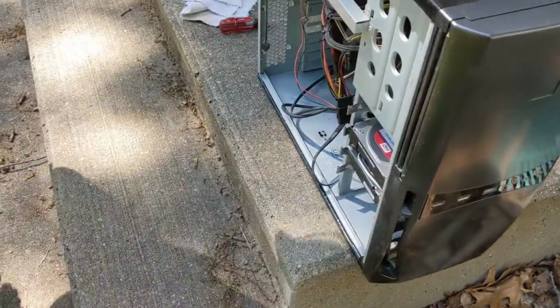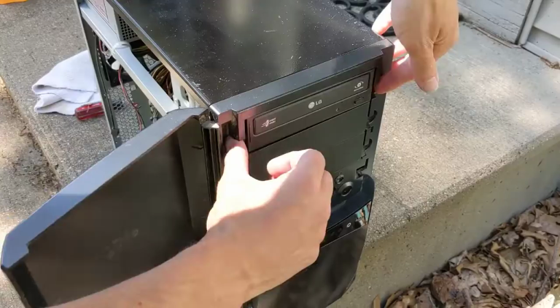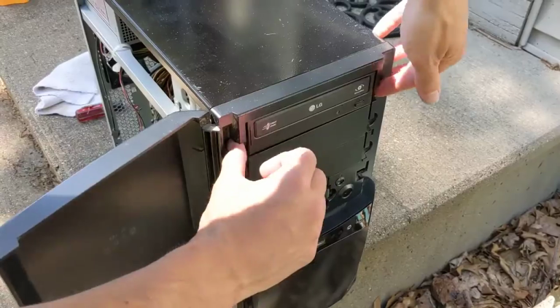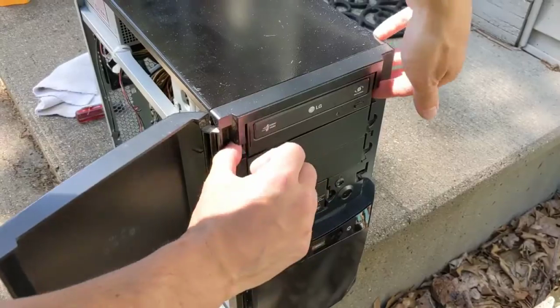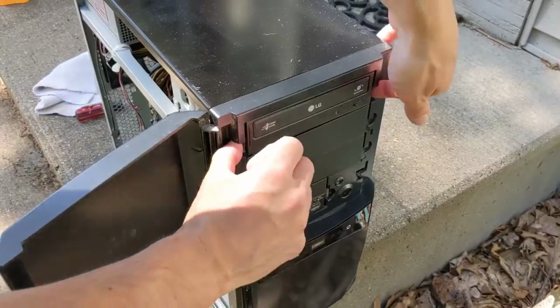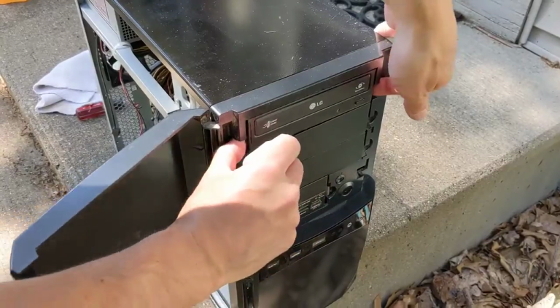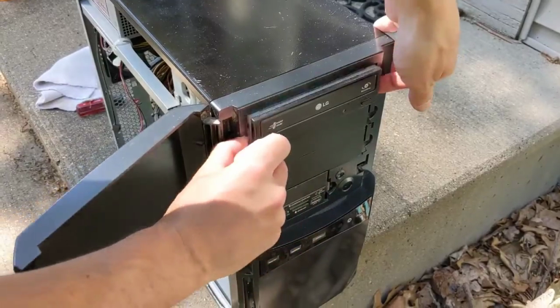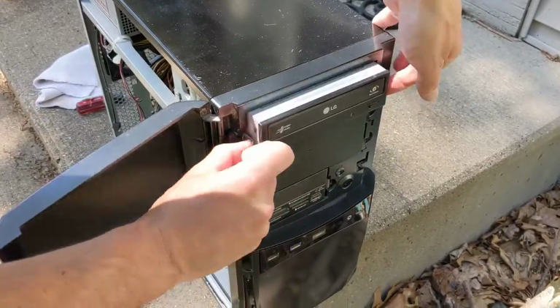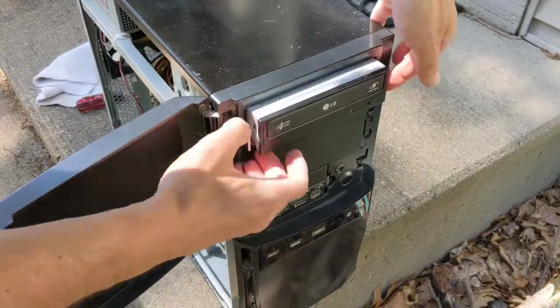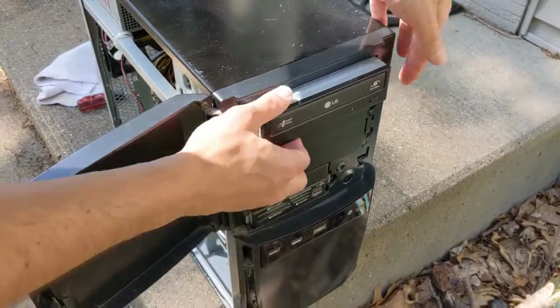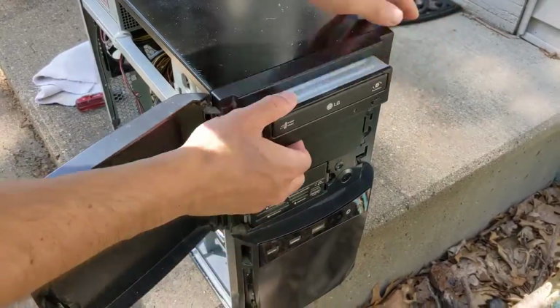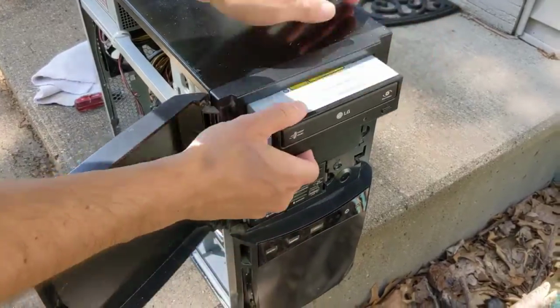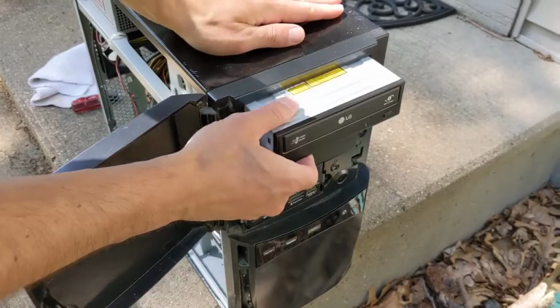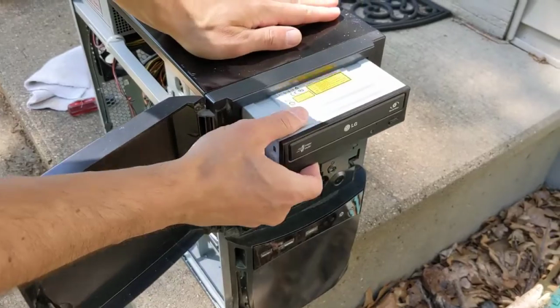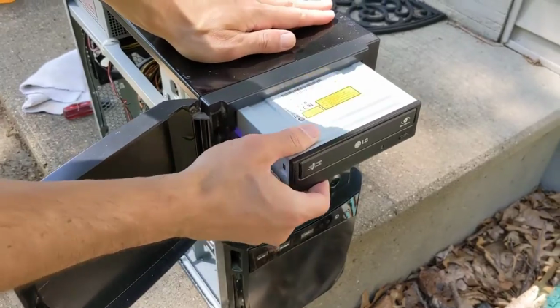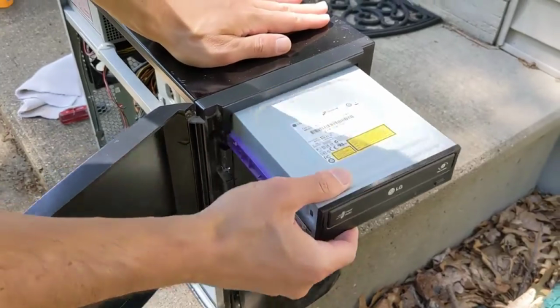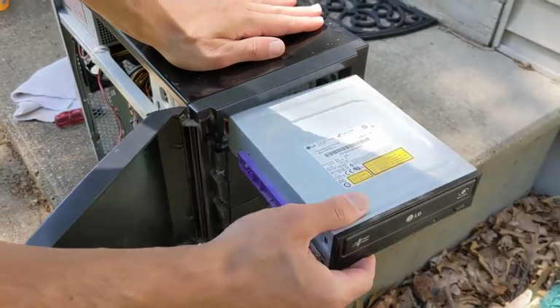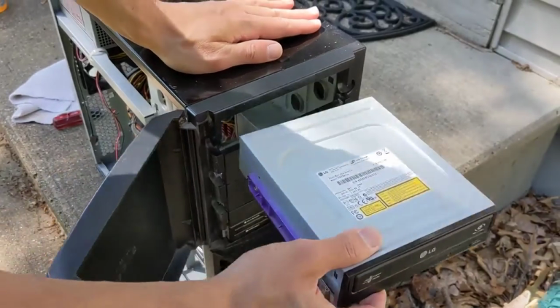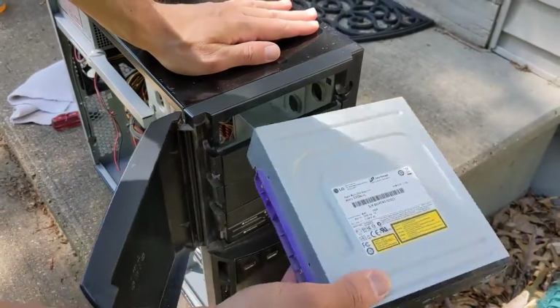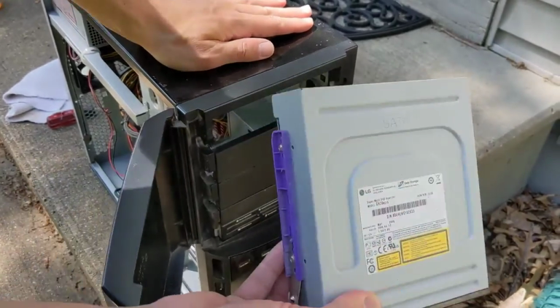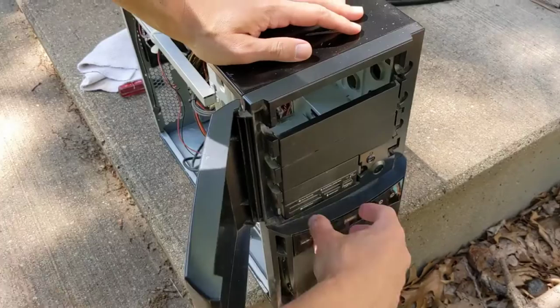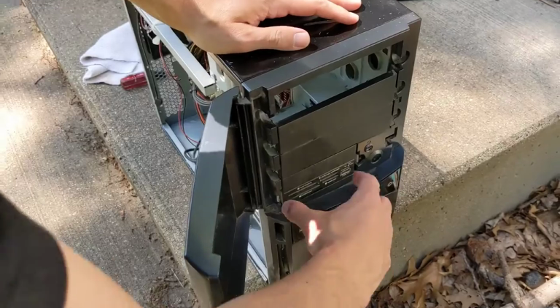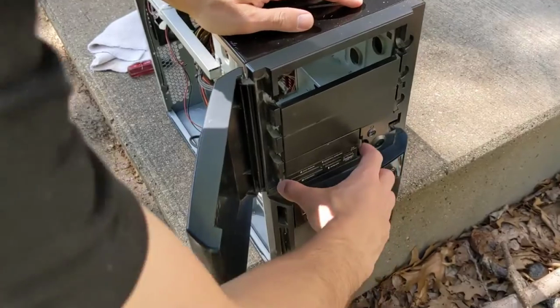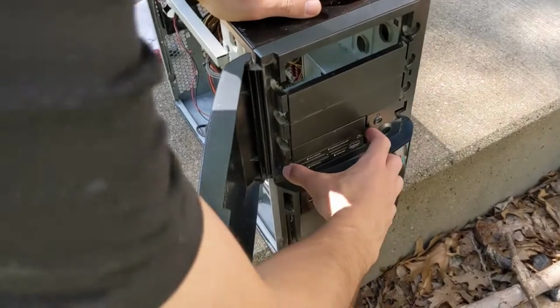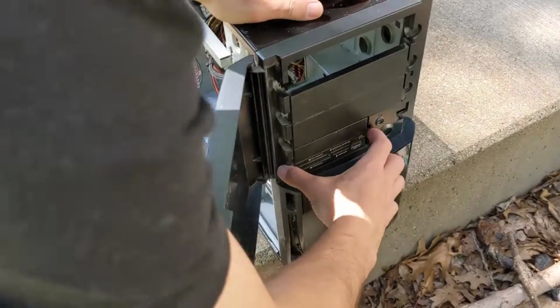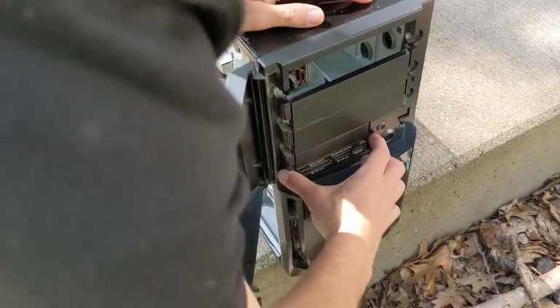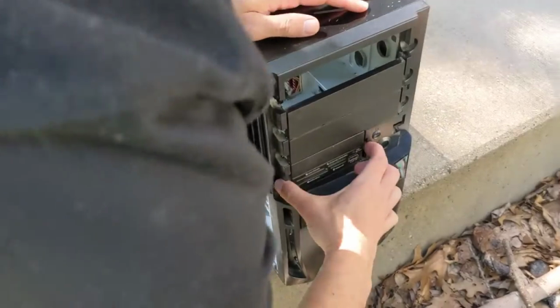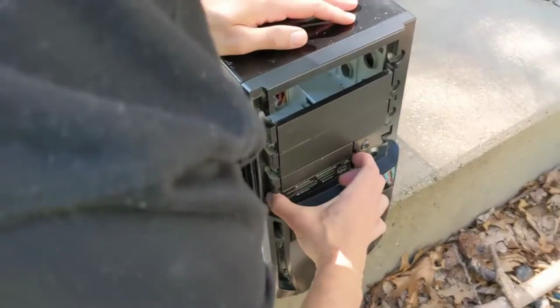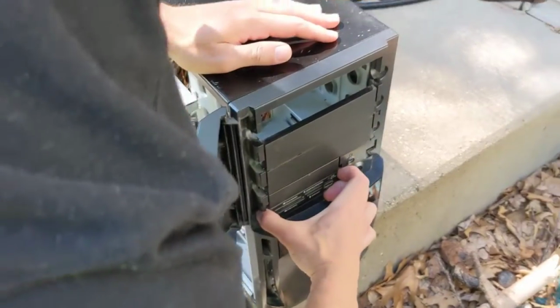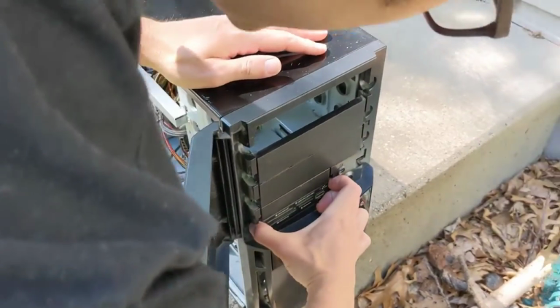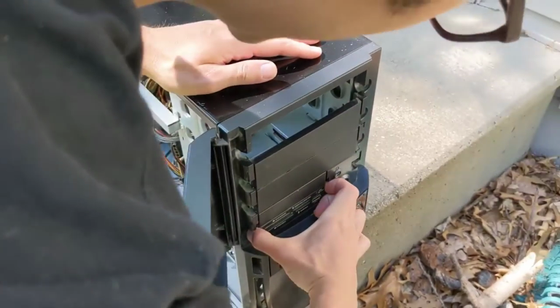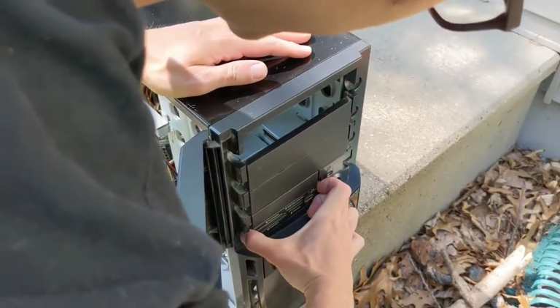Next, remove any drives from the front of the case. I have a DVD drive and an SD card reader.